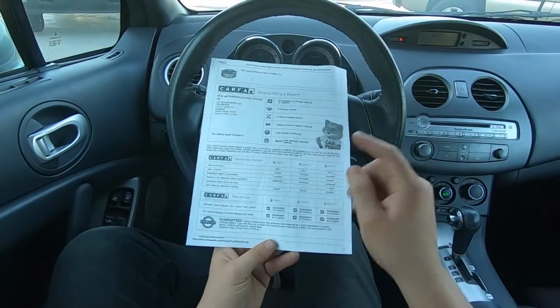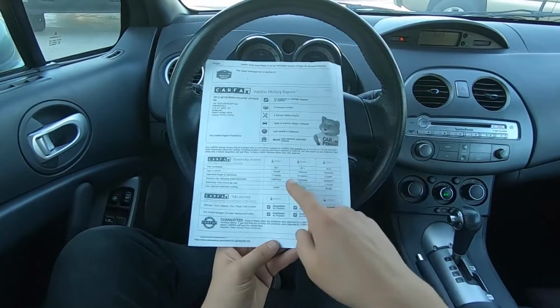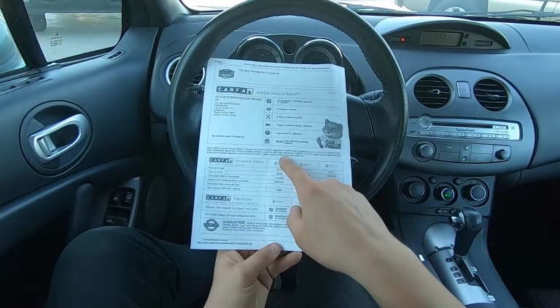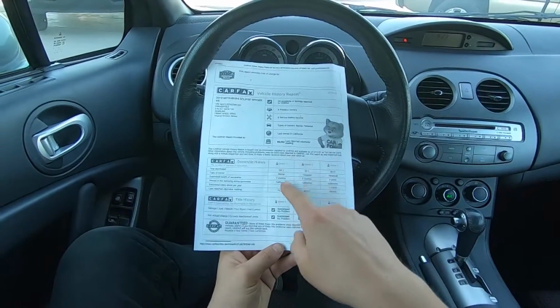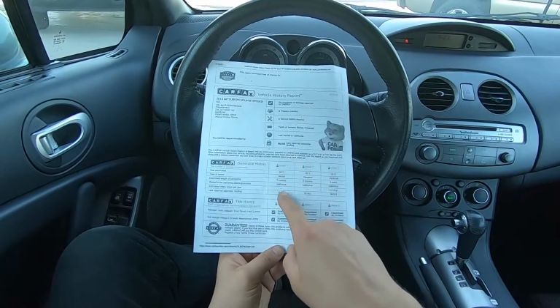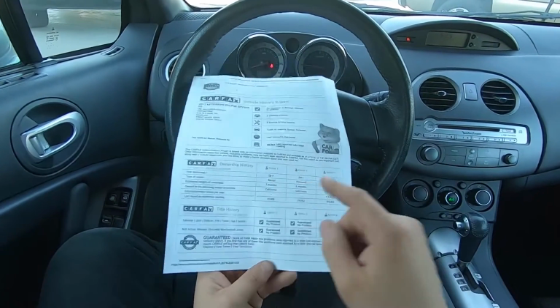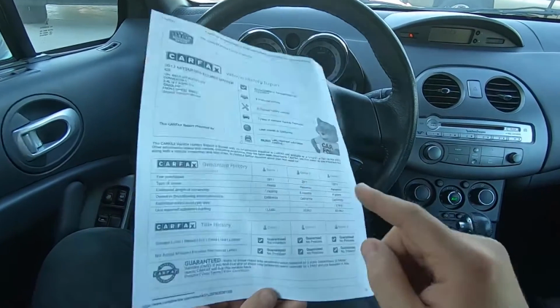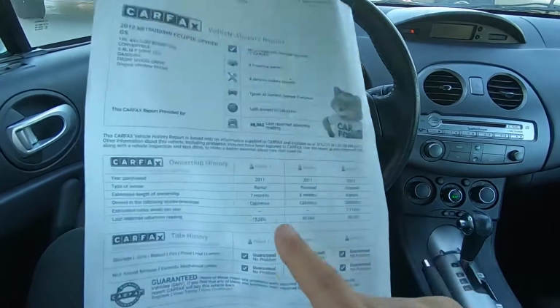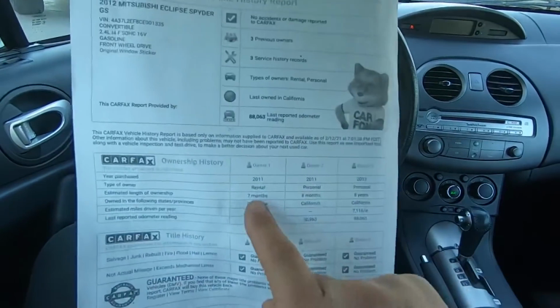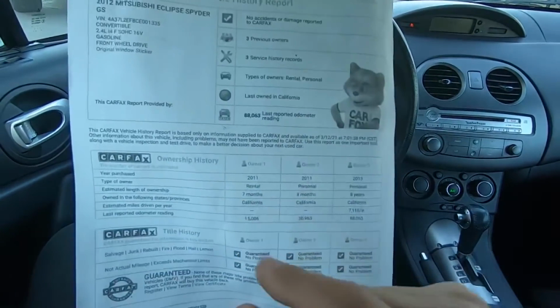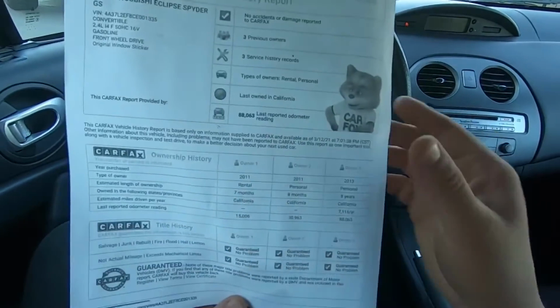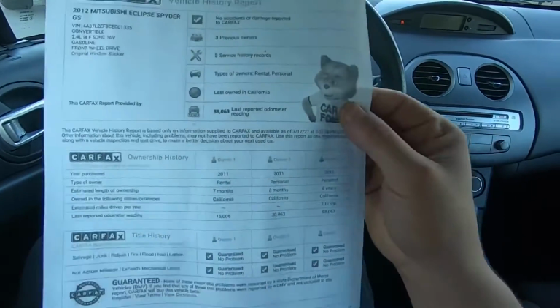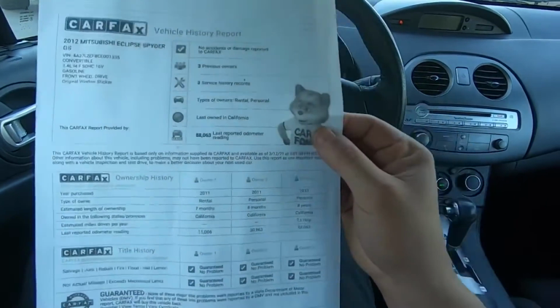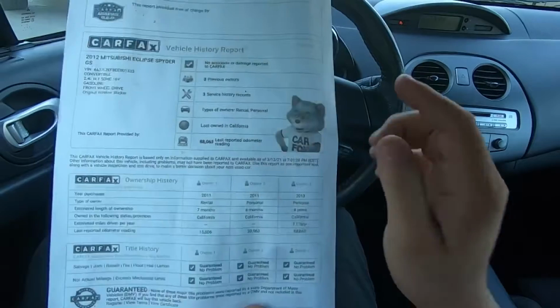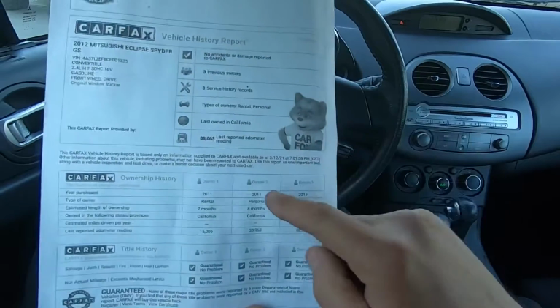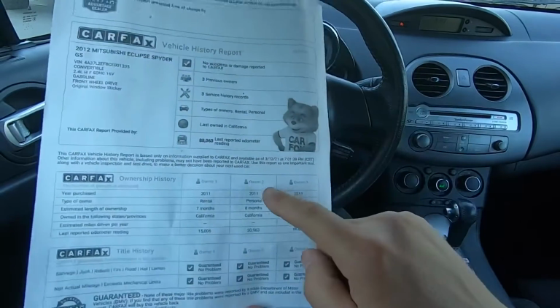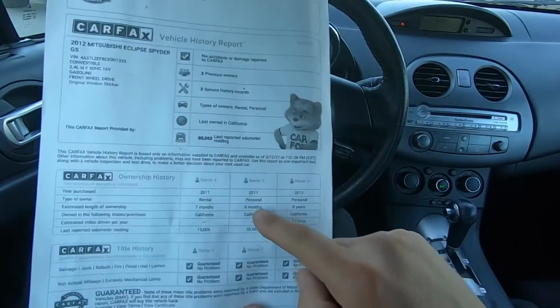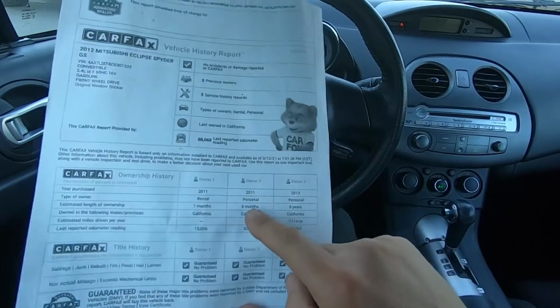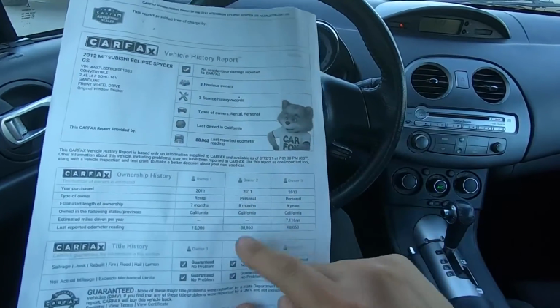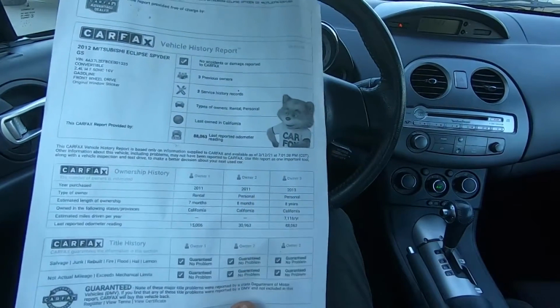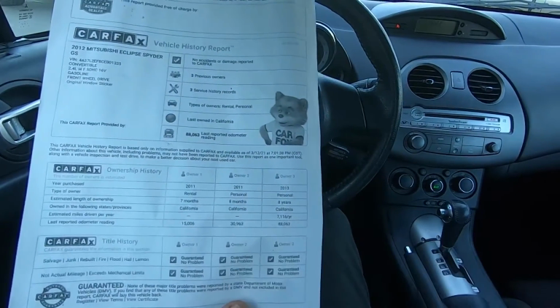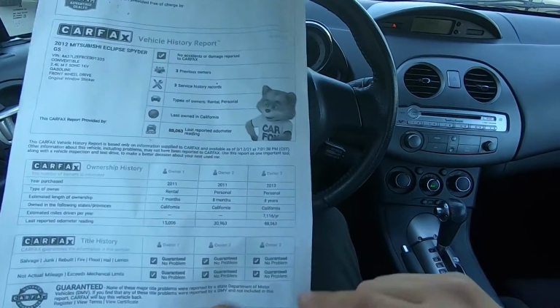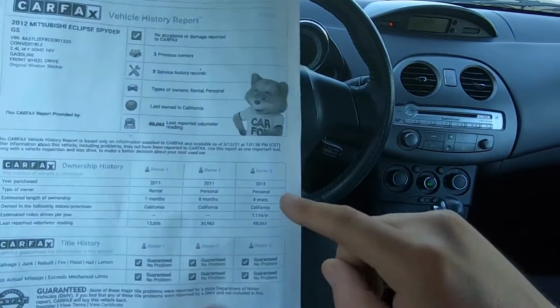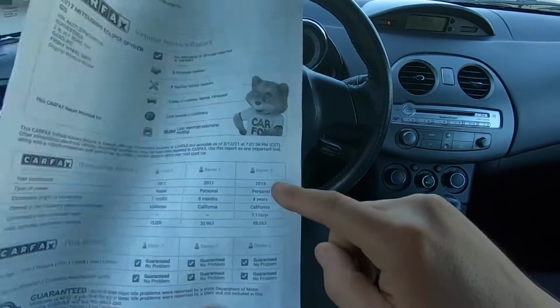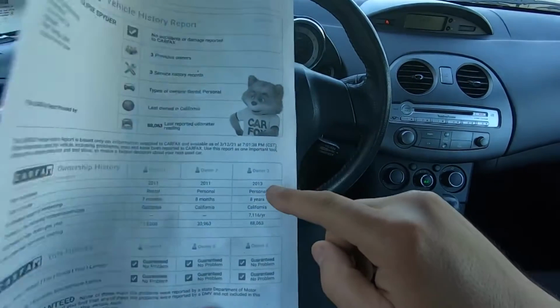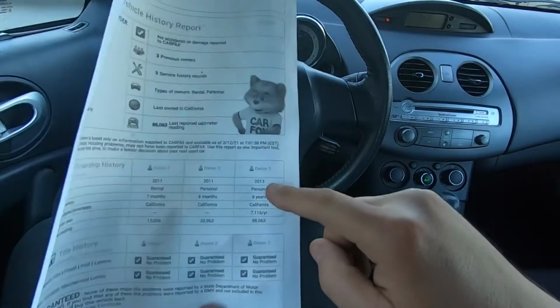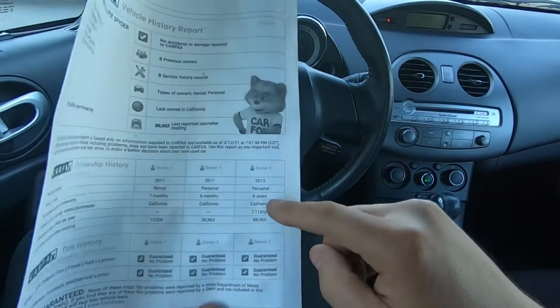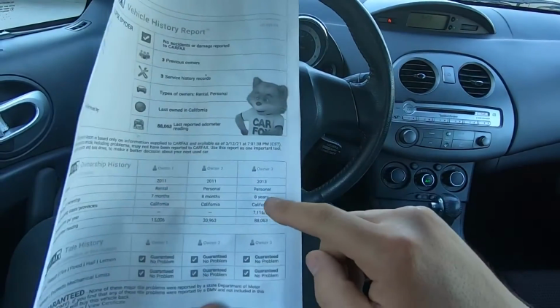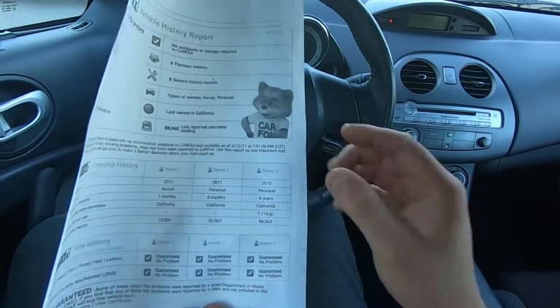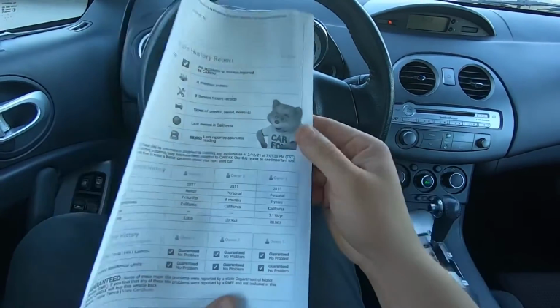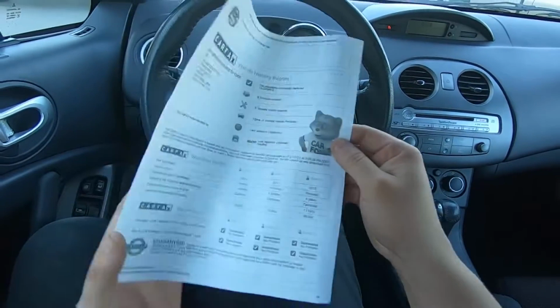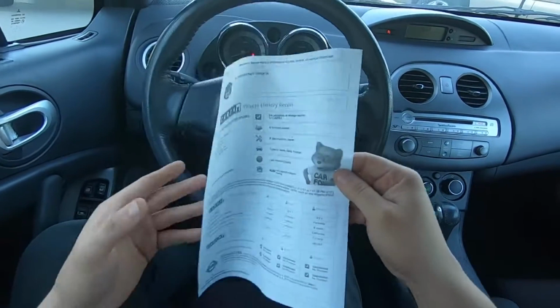The first owner was a rental, only owned it for 7 months. Second owner 8 months, and in 2013 someone bought it for 8 years.